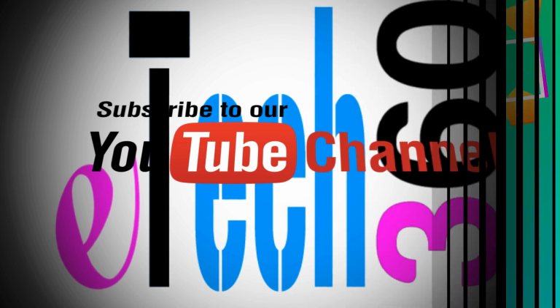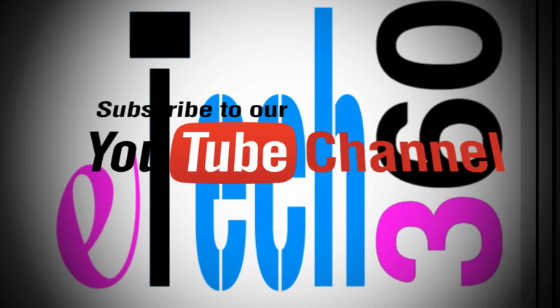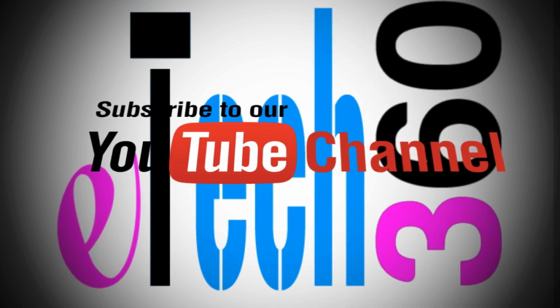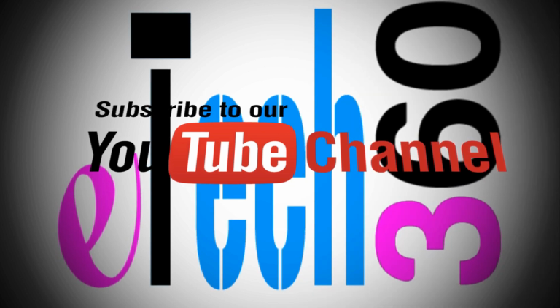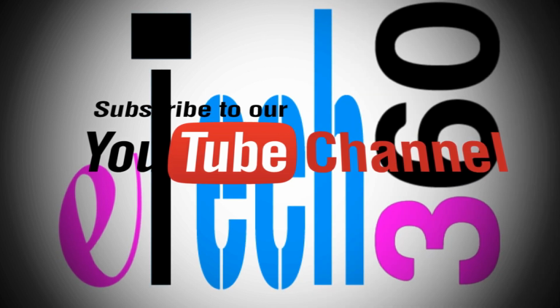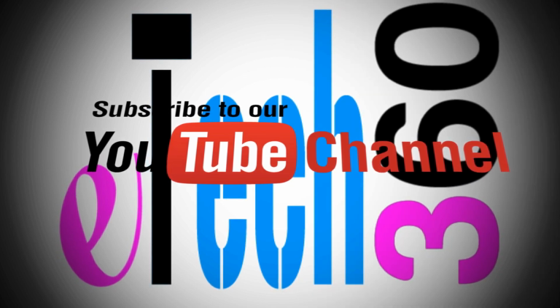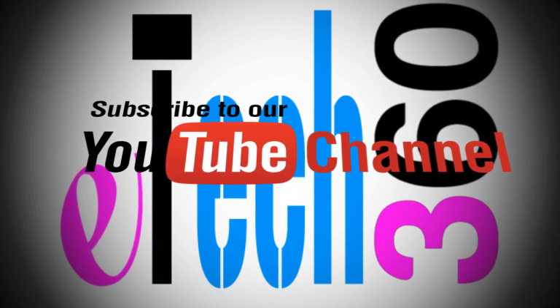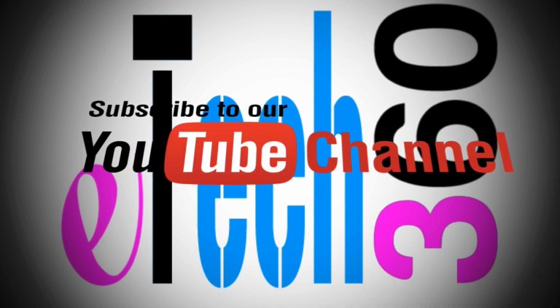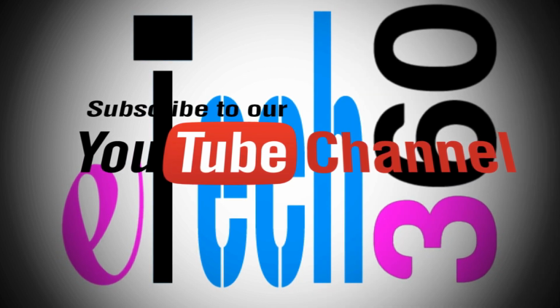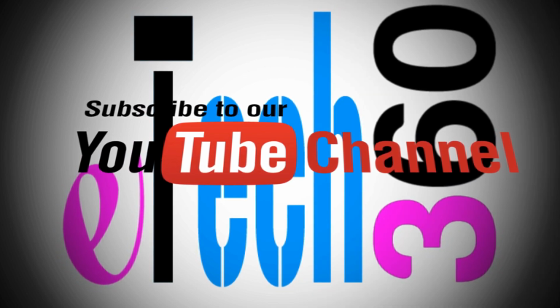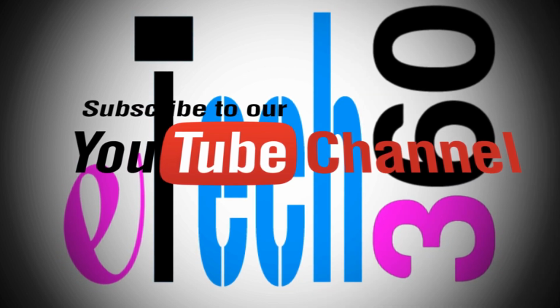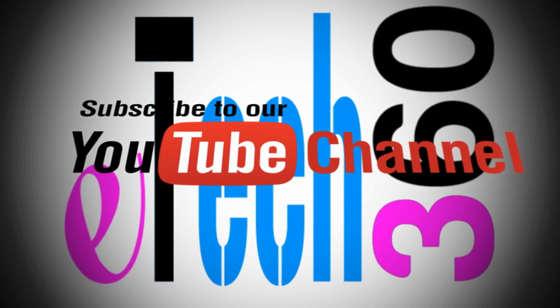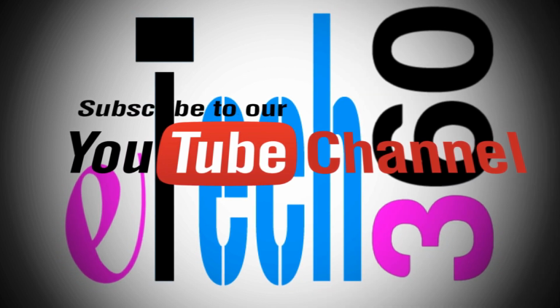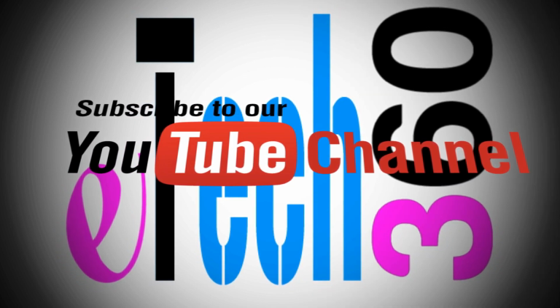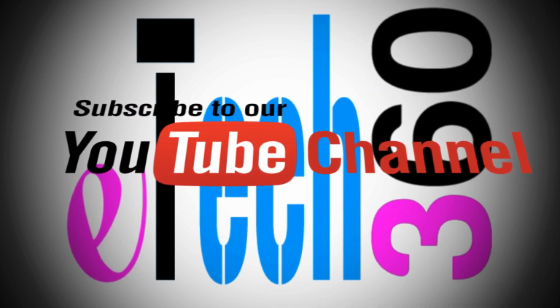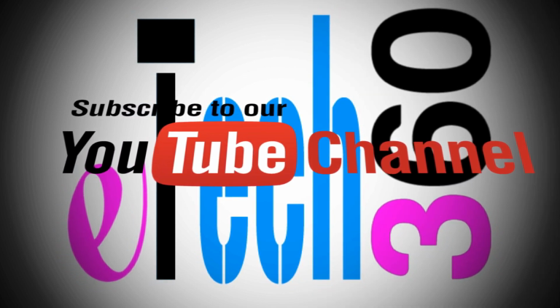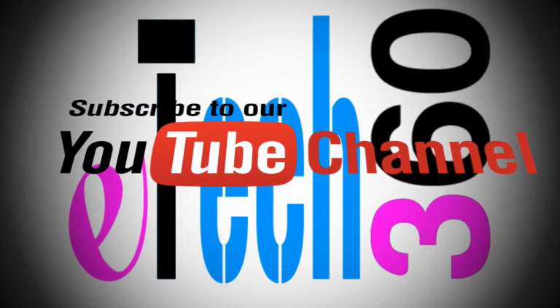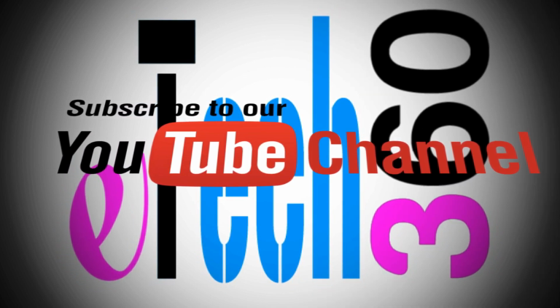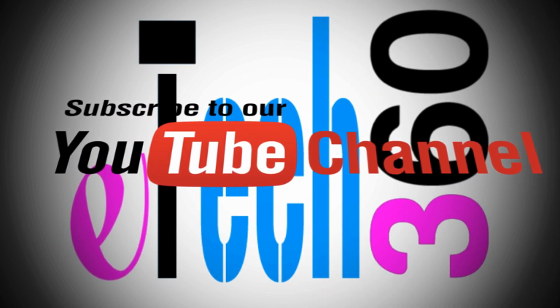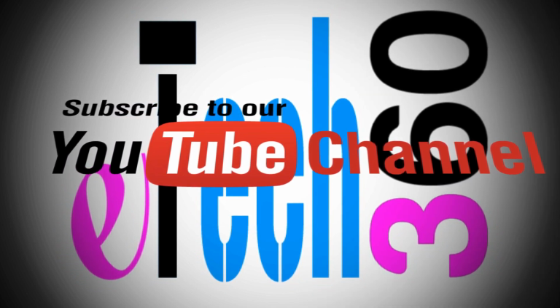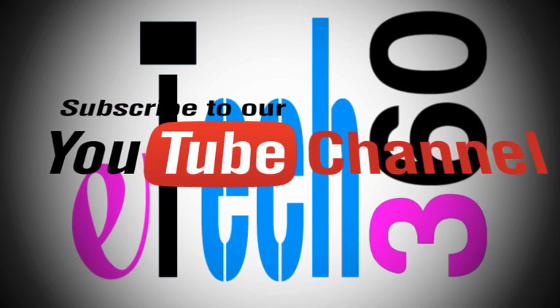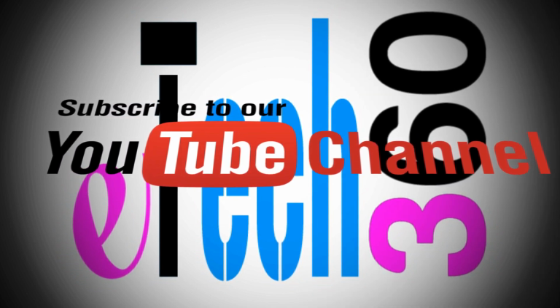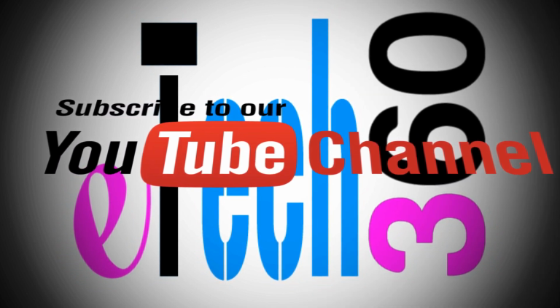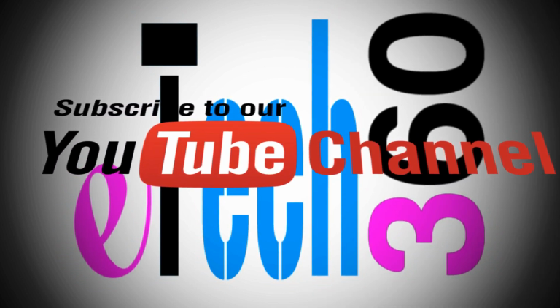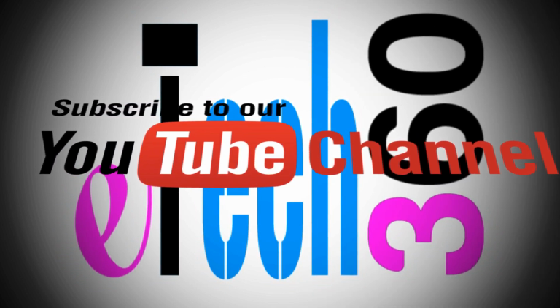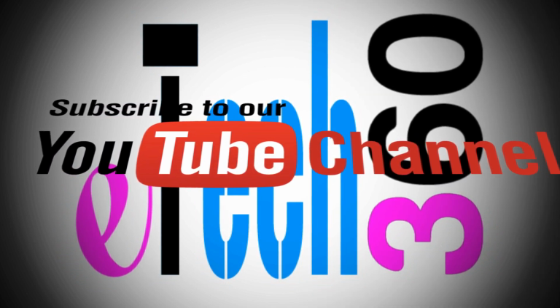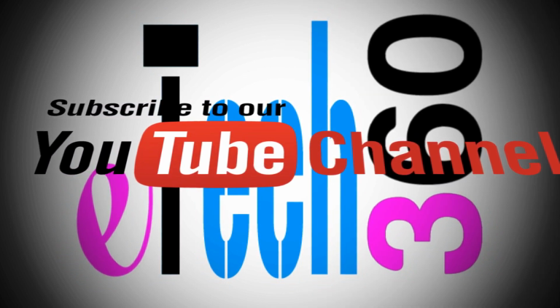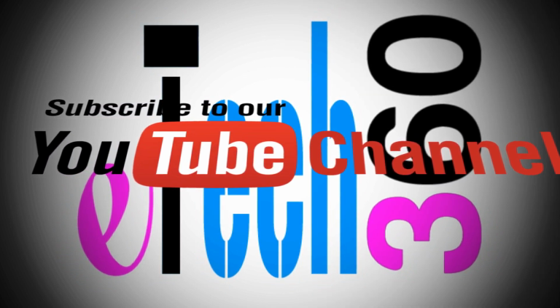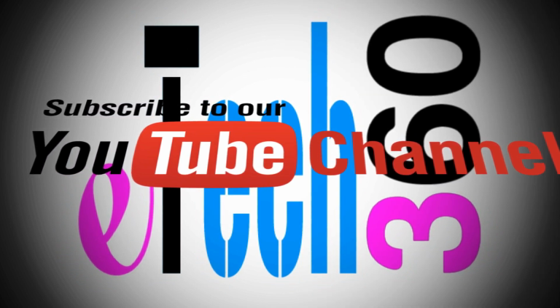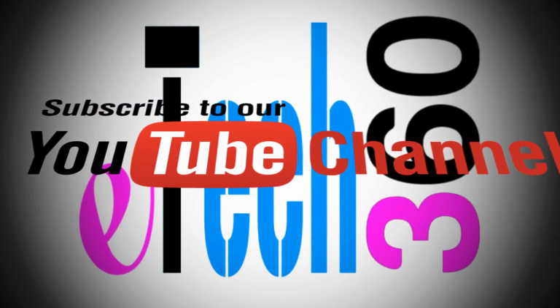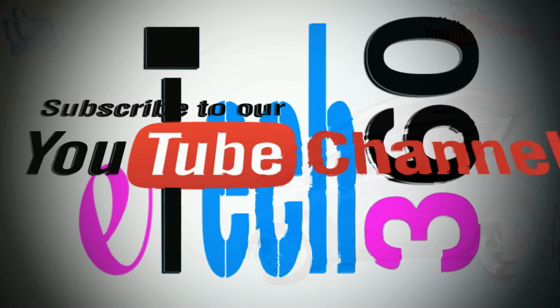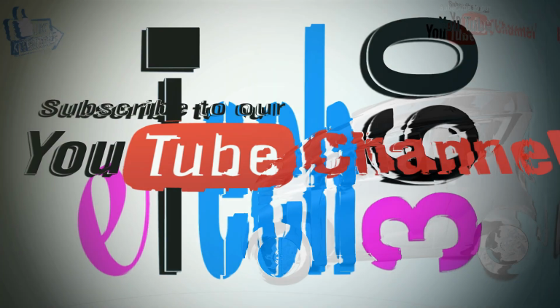Before starting the video, please subscribe to our YouTube channel E-TECH 360.